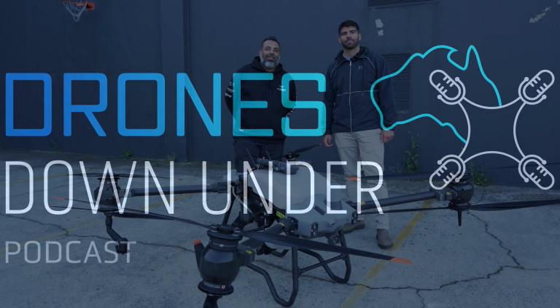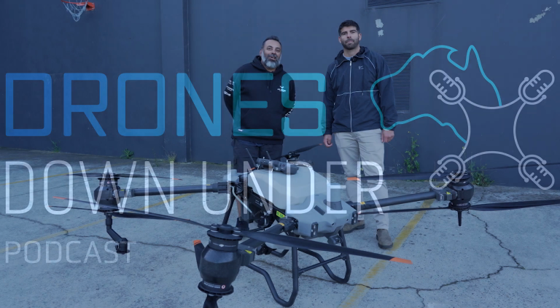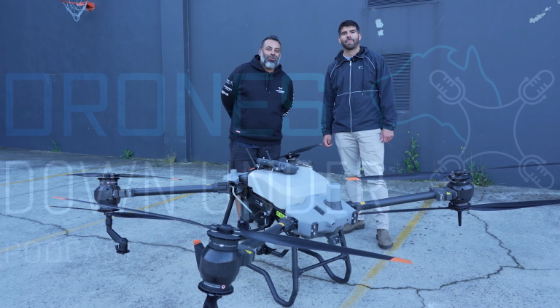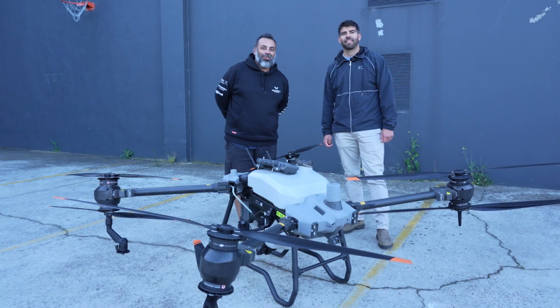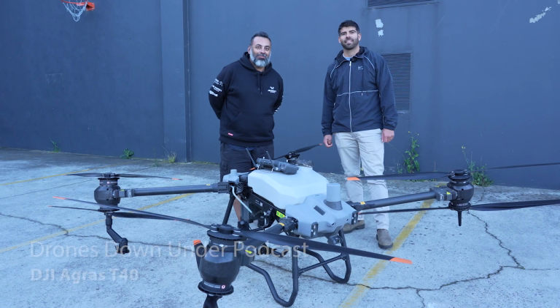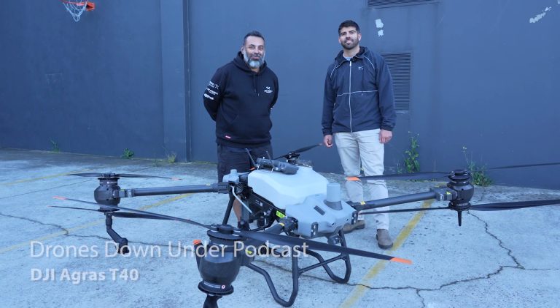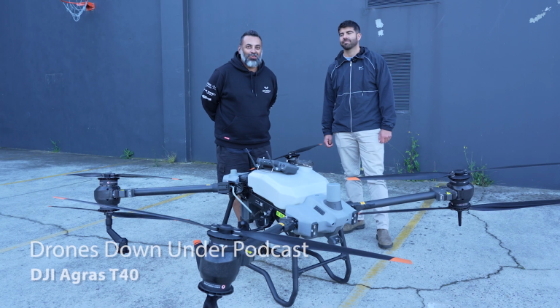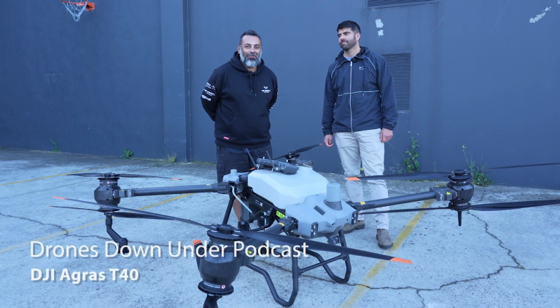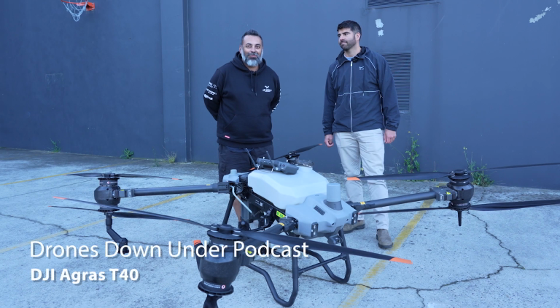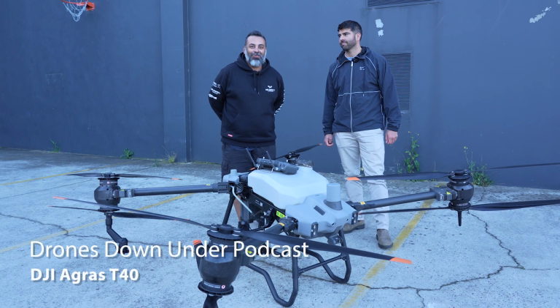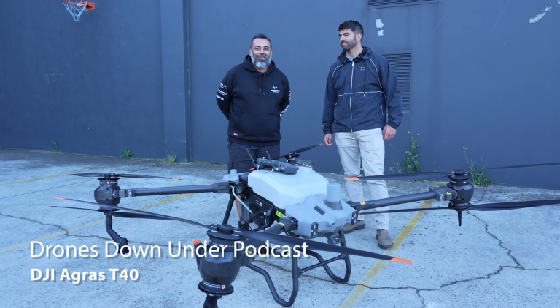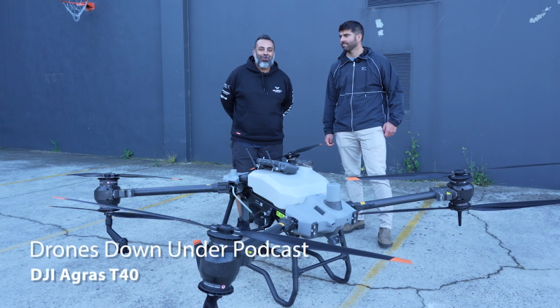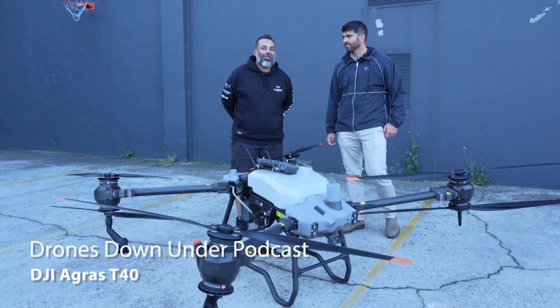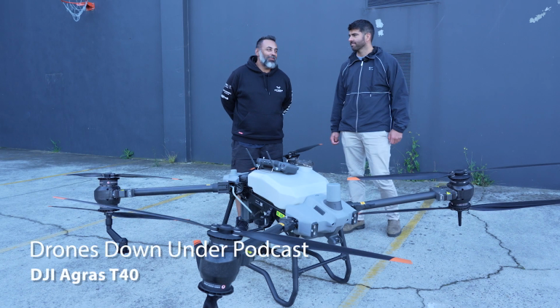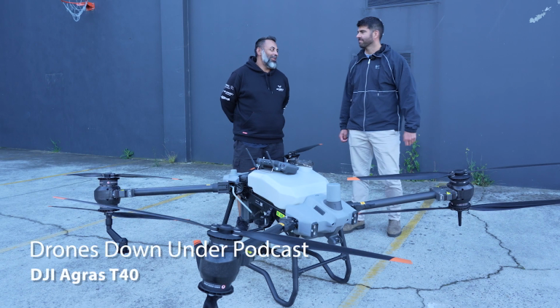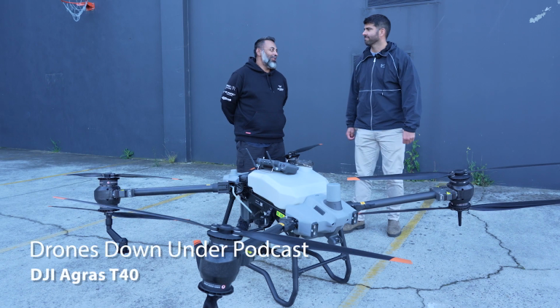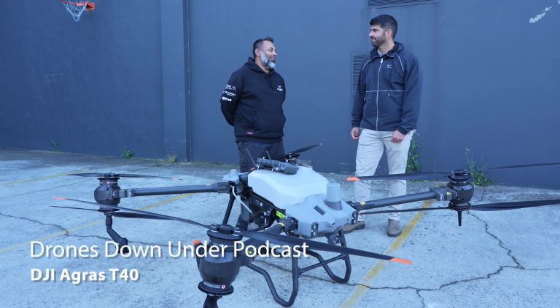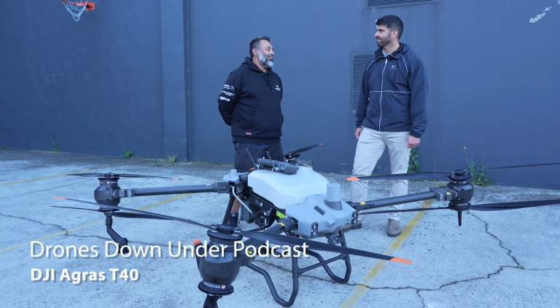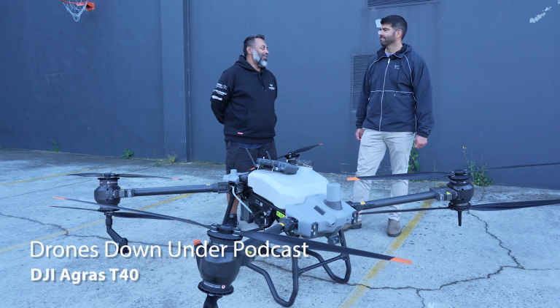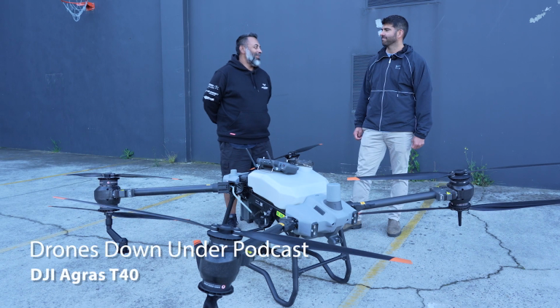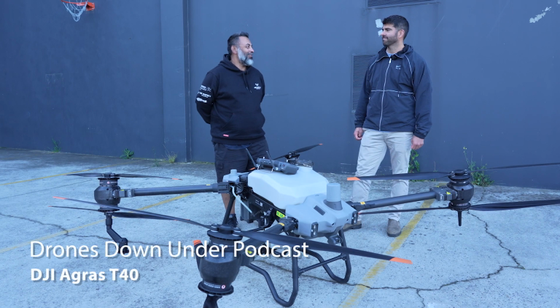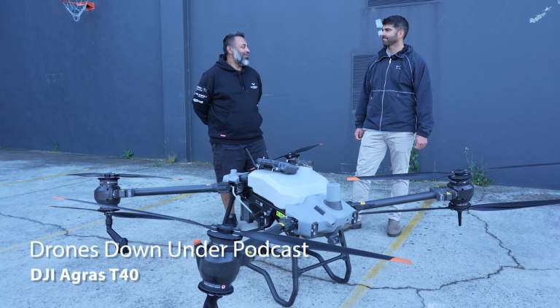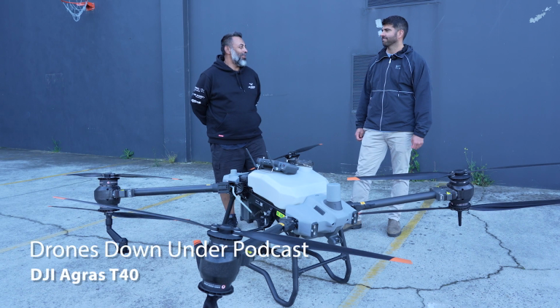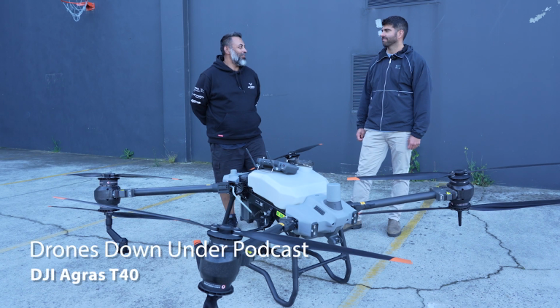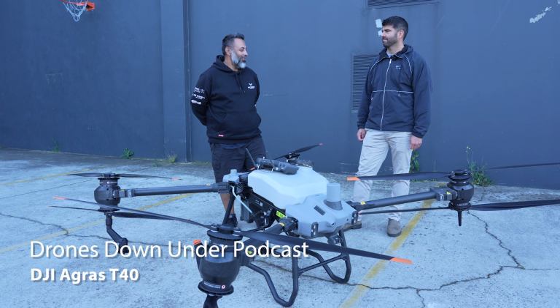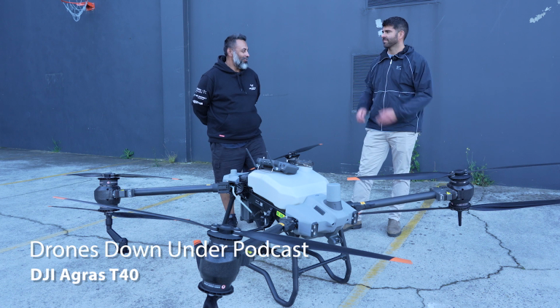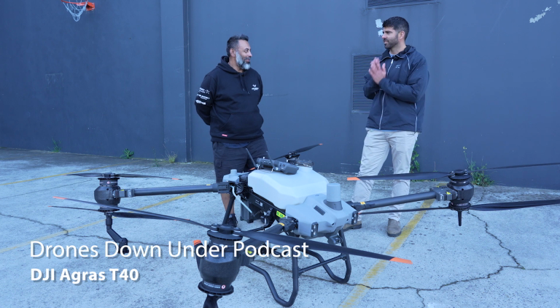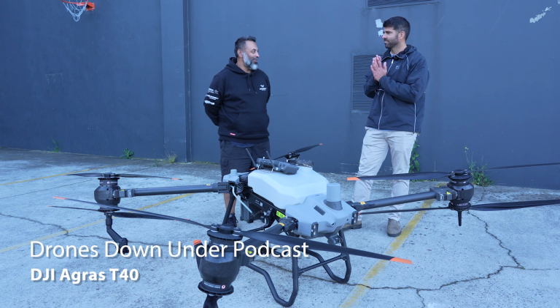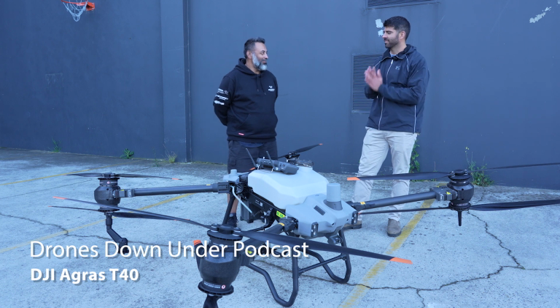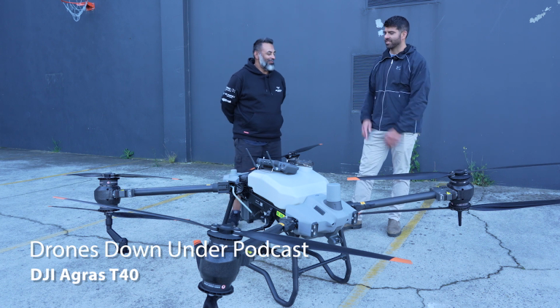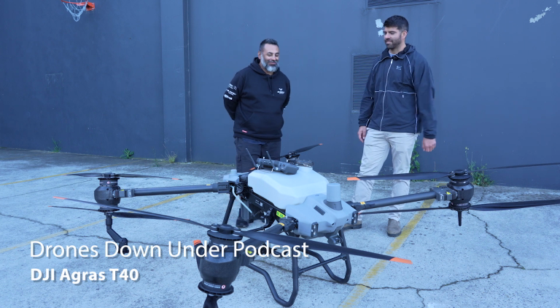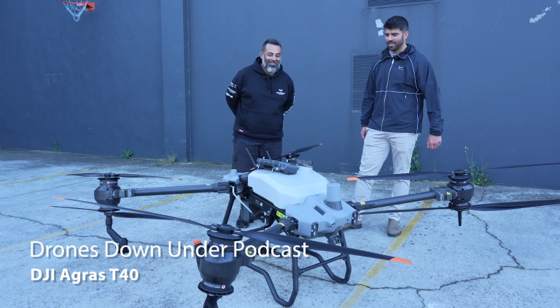Hi and welcome. Sean from Drones Down Under Podcast. I'm here with Jim today from D1 Store. Welcome Jim. Thanks for having me.